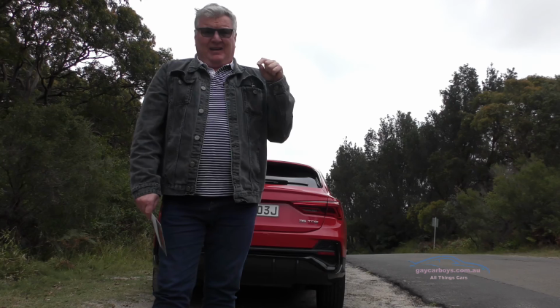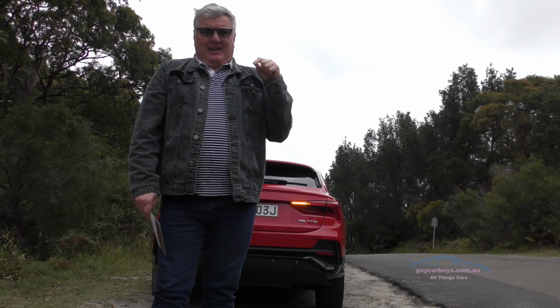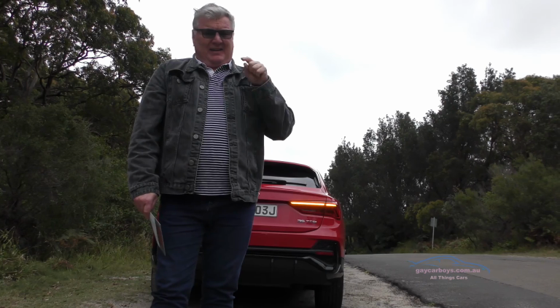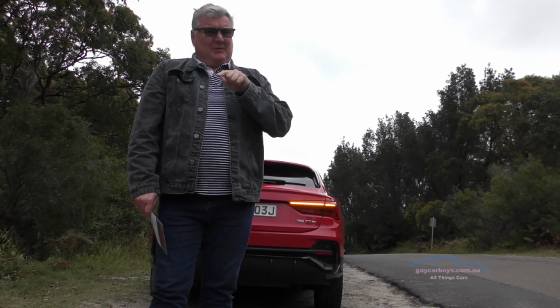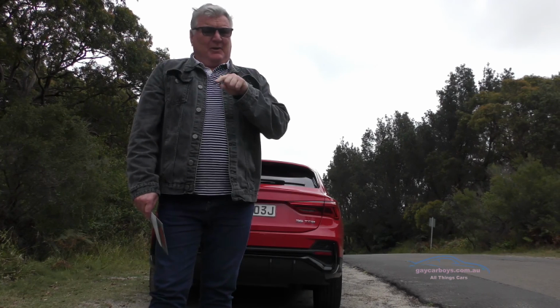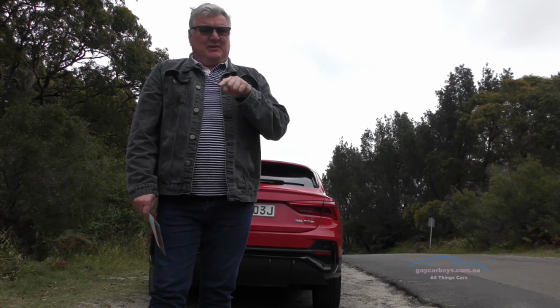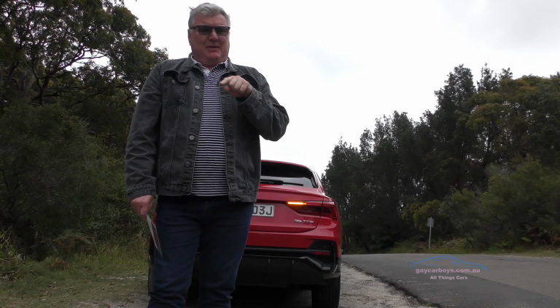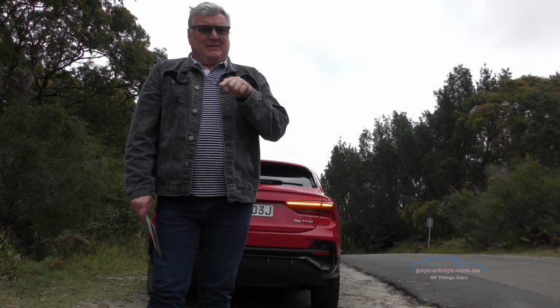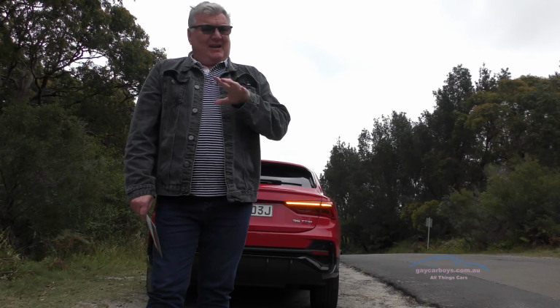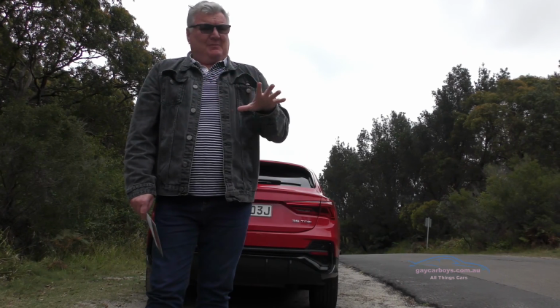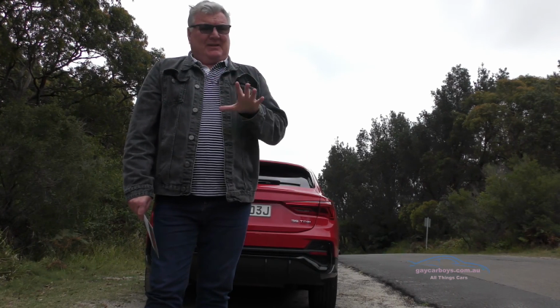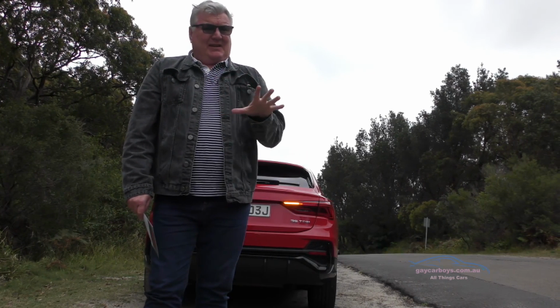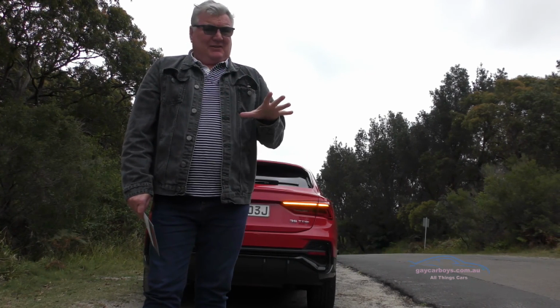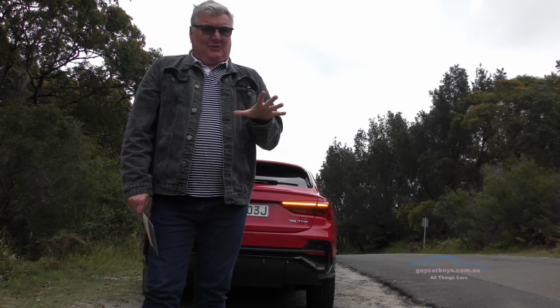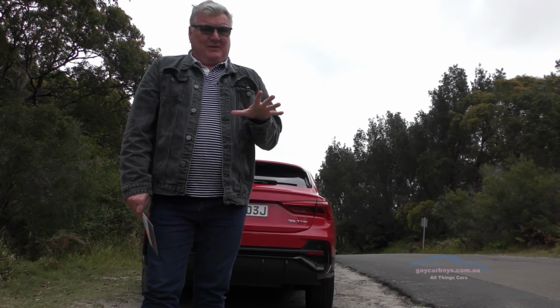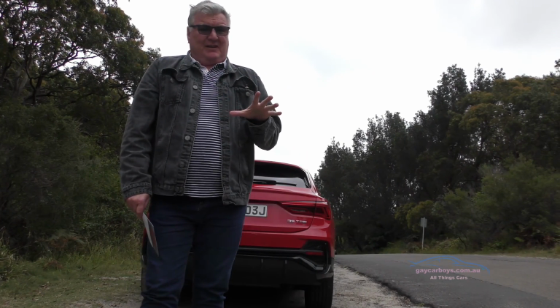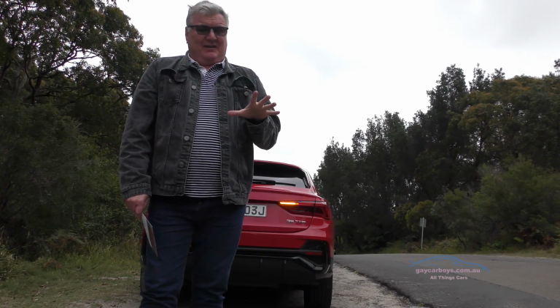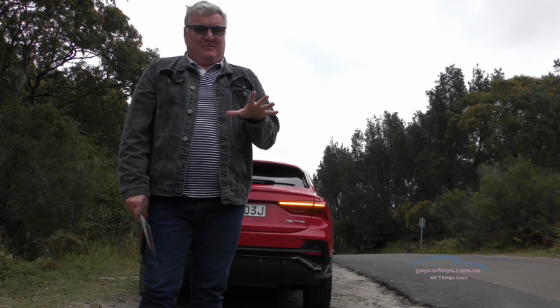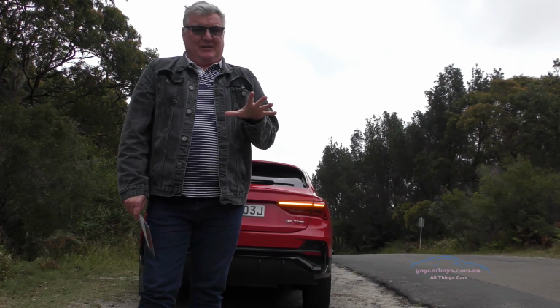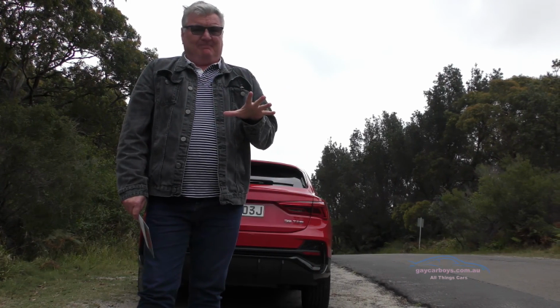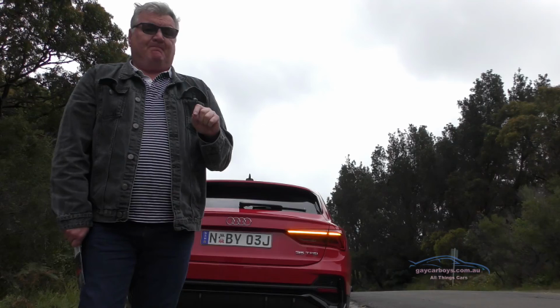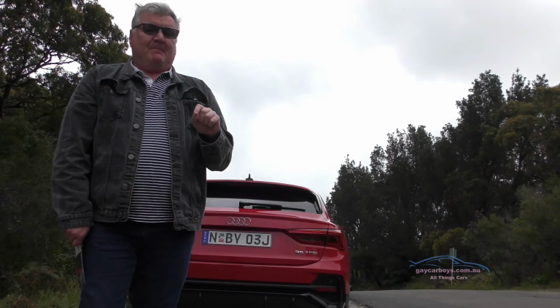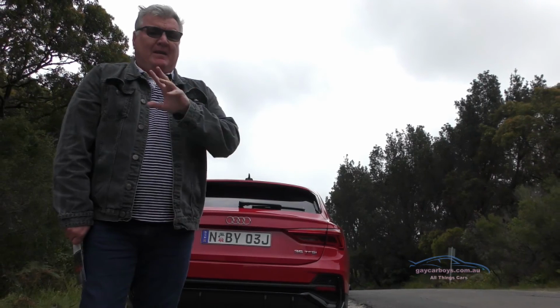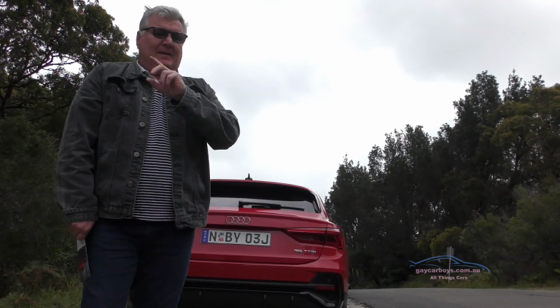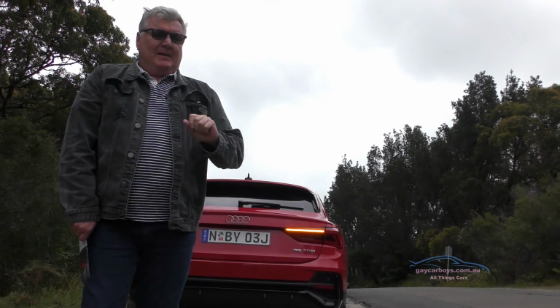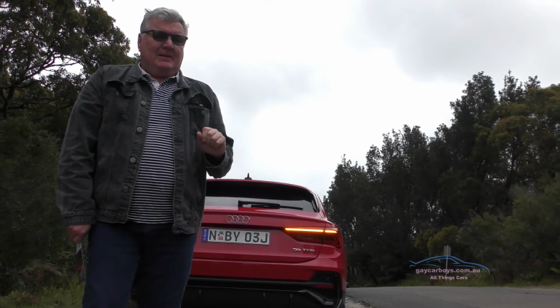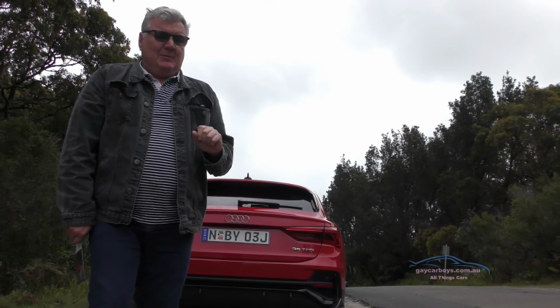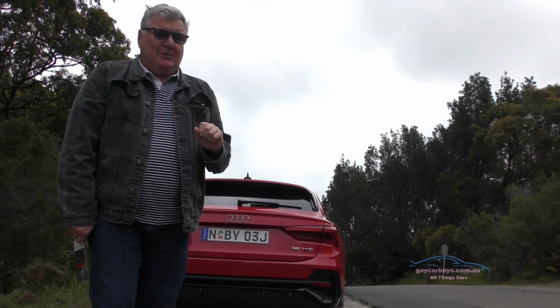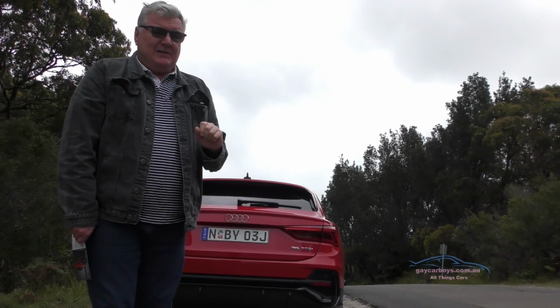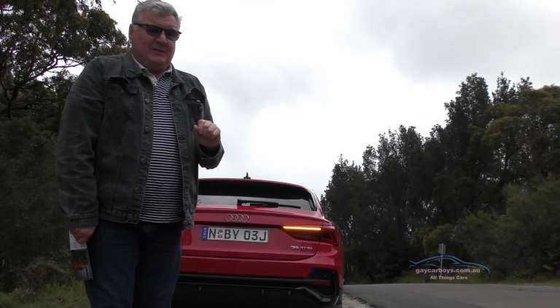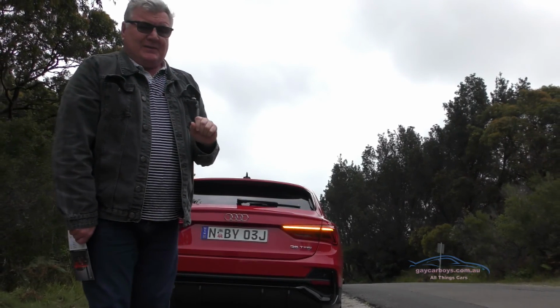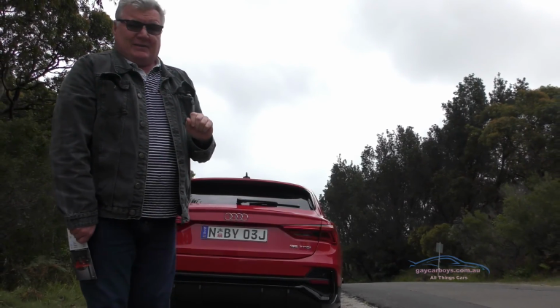It's $56,400 and apparently this Tango Red is a no-cost option. It's supposed to be metallic but it doesn't look metallic to me. It's impressive, isn't it?